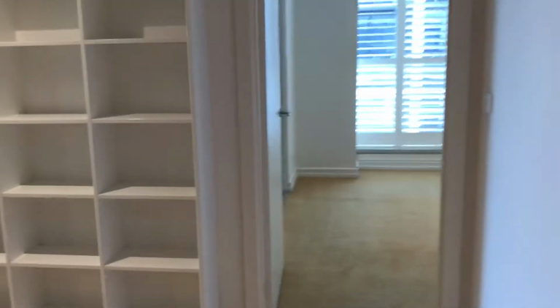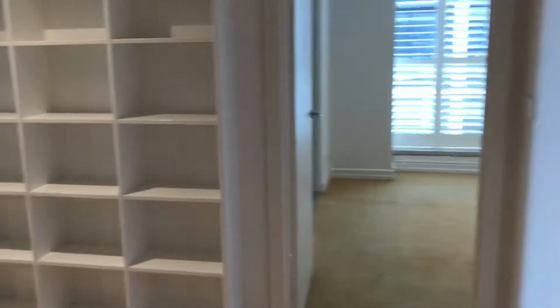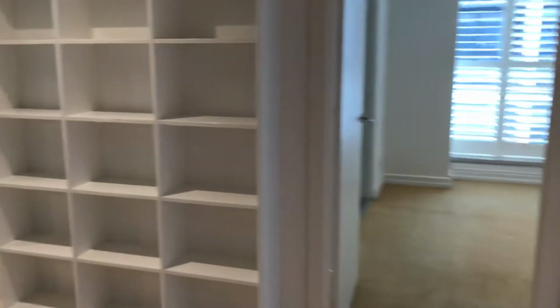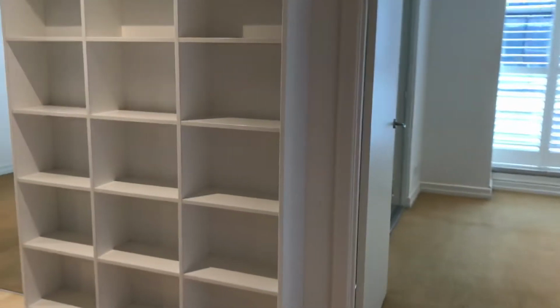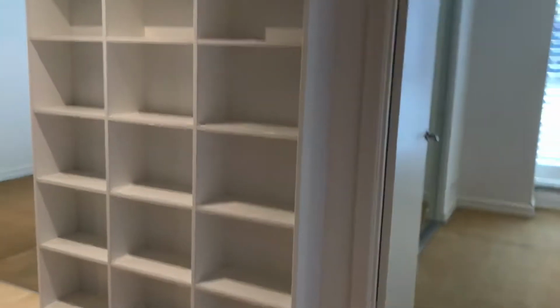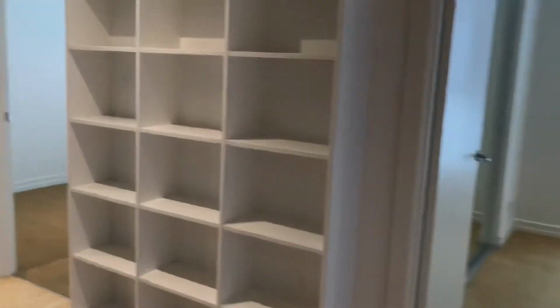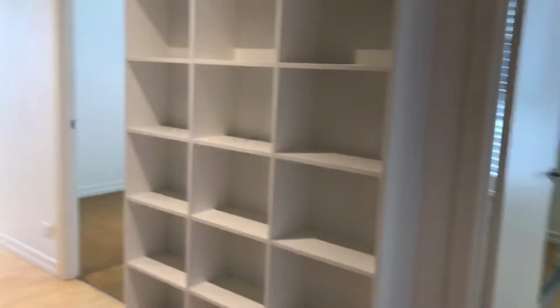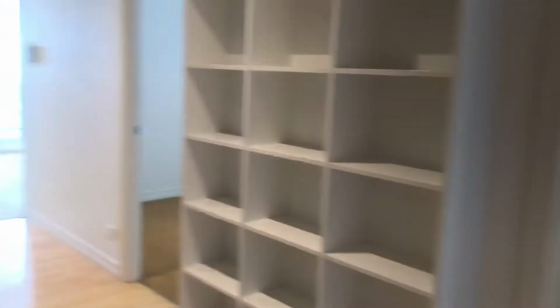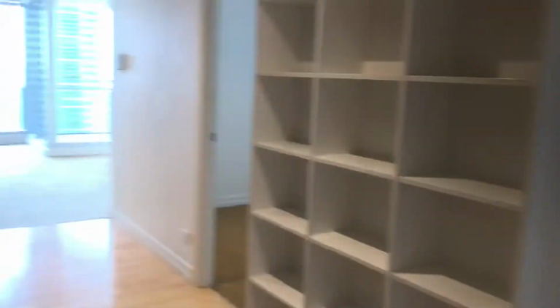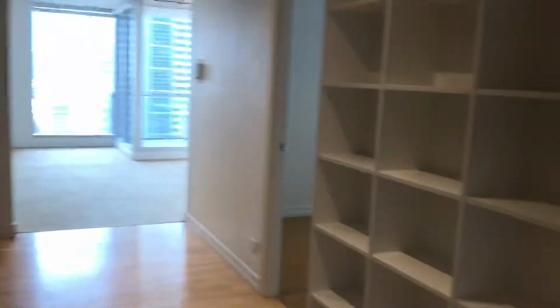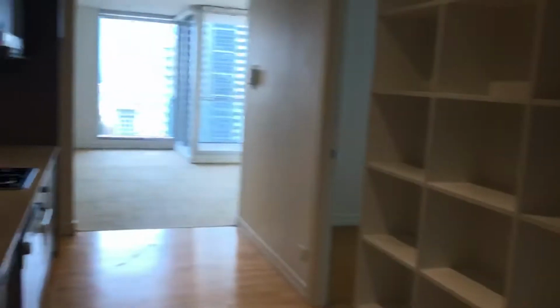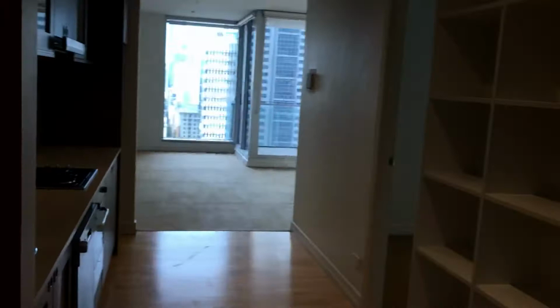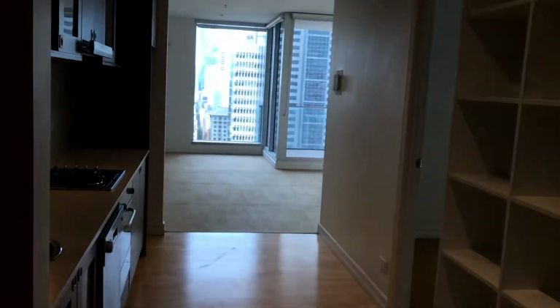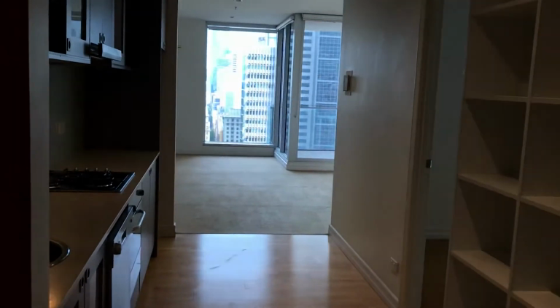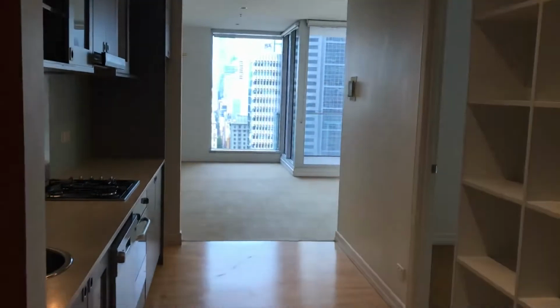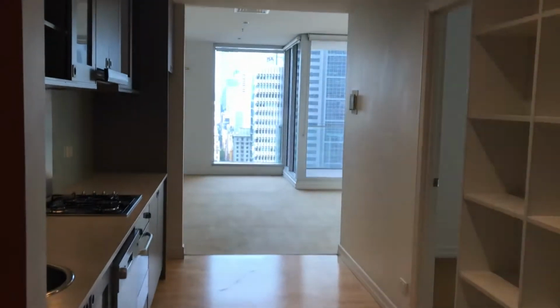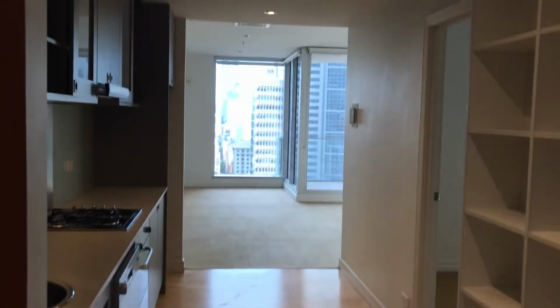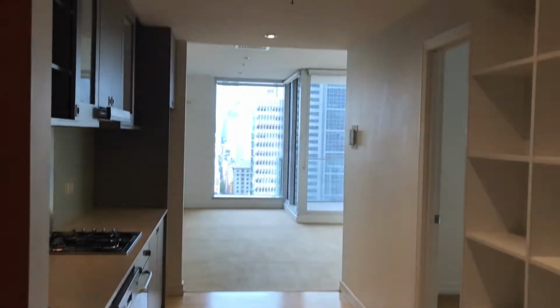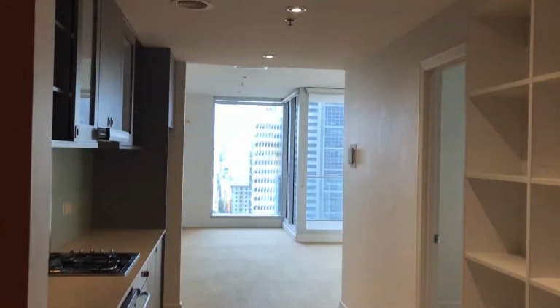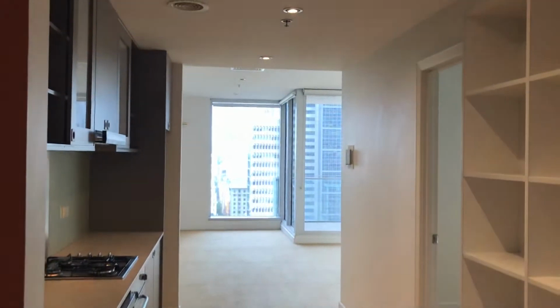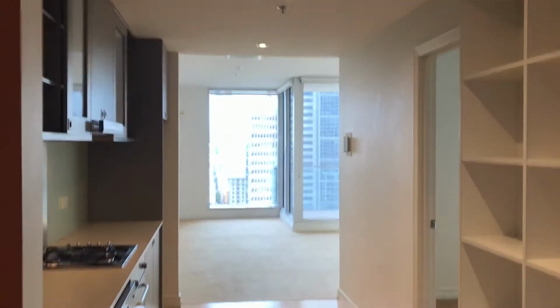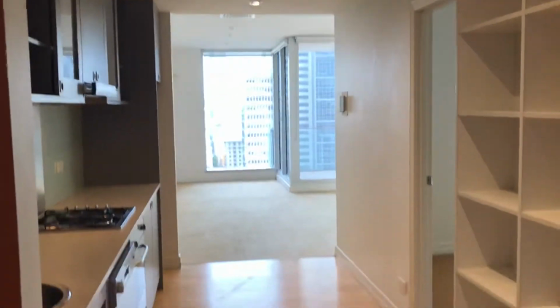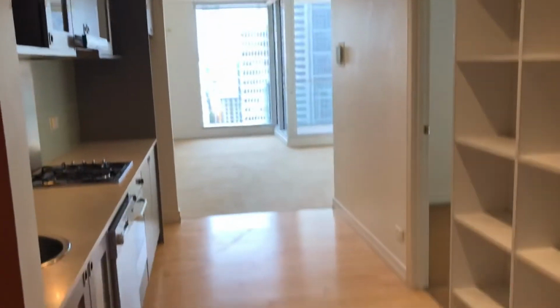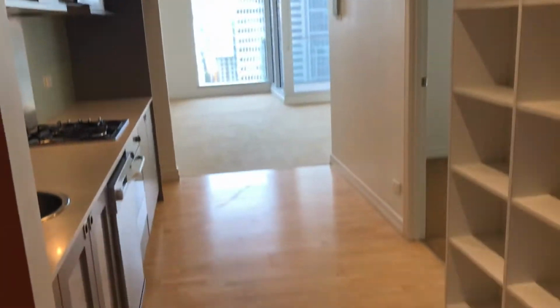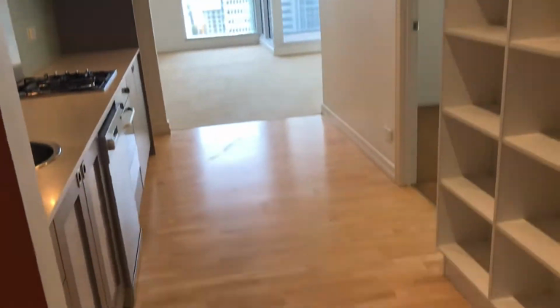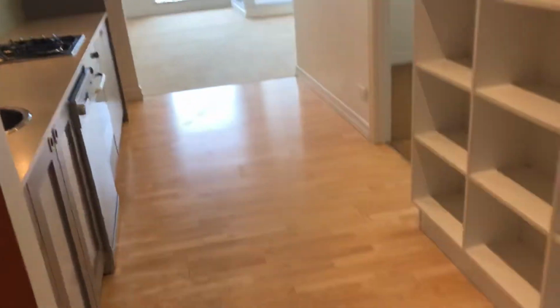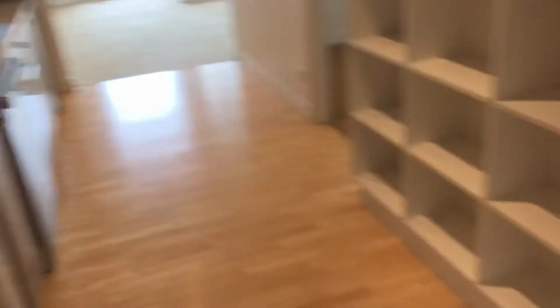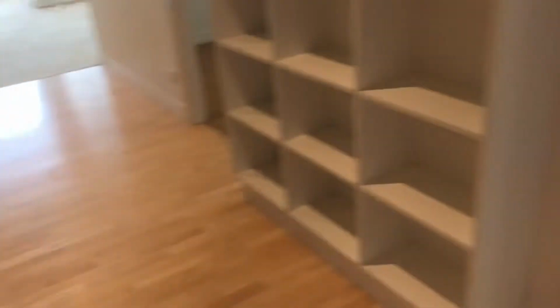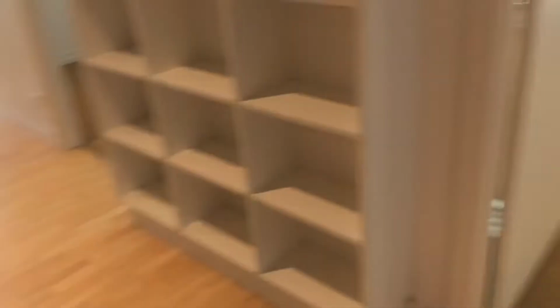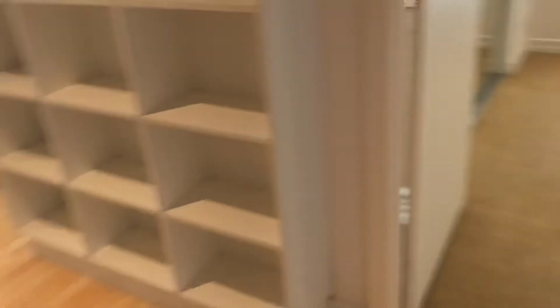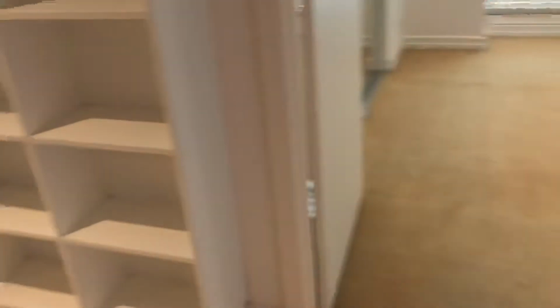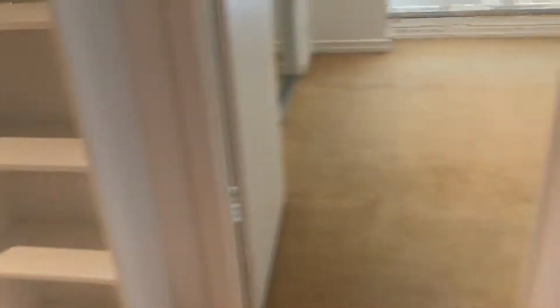I'll just quickly show you — to the left there is the kitchen and living room, which I will show you in more detail shortly.